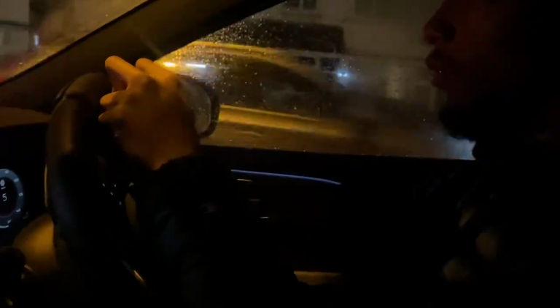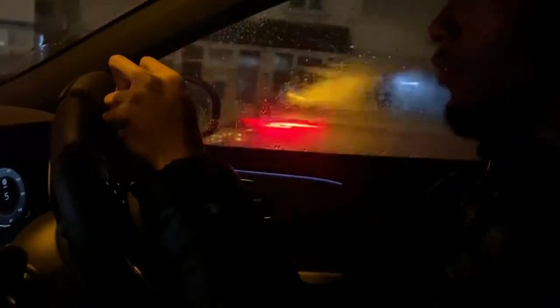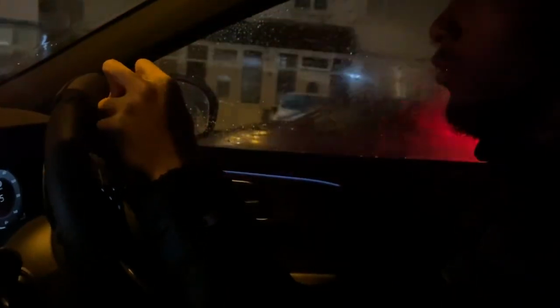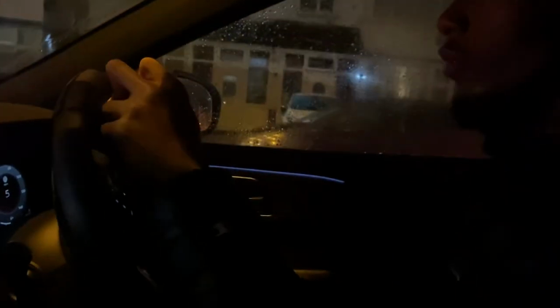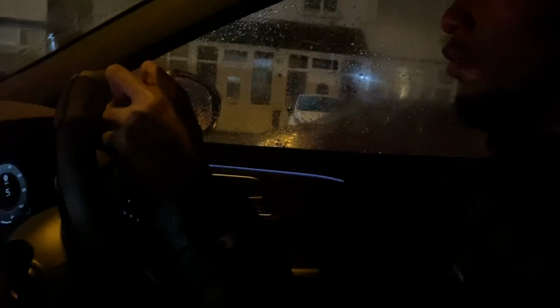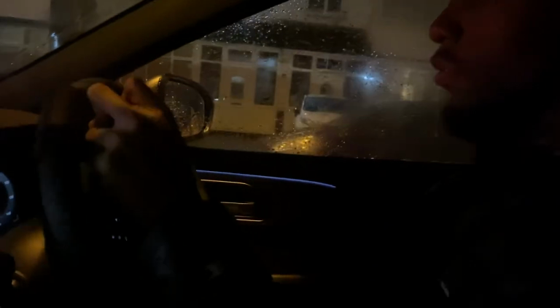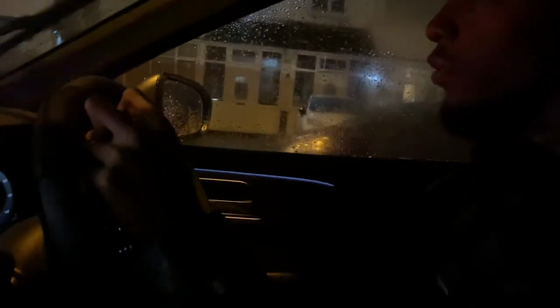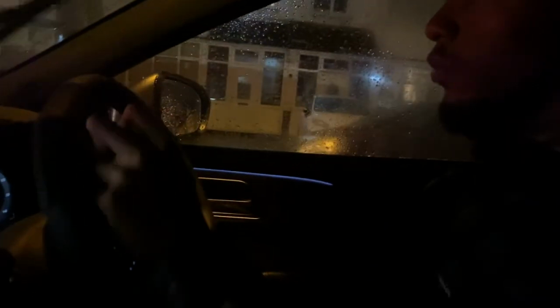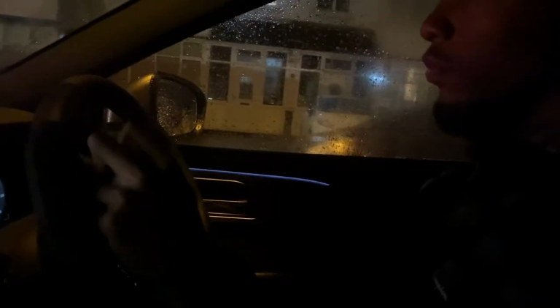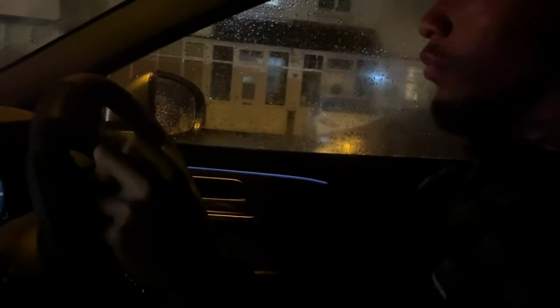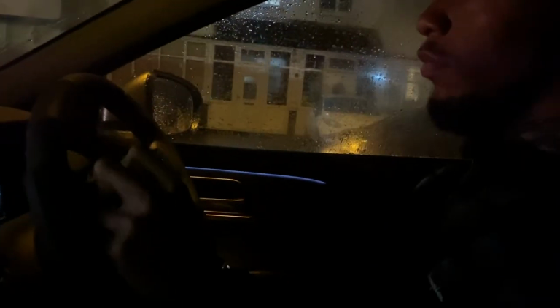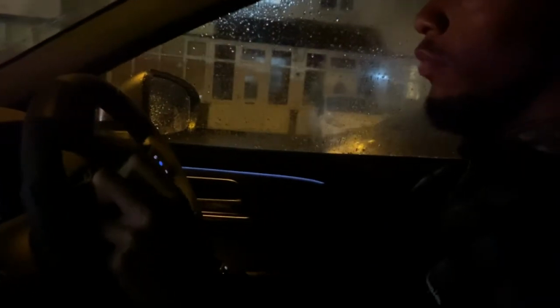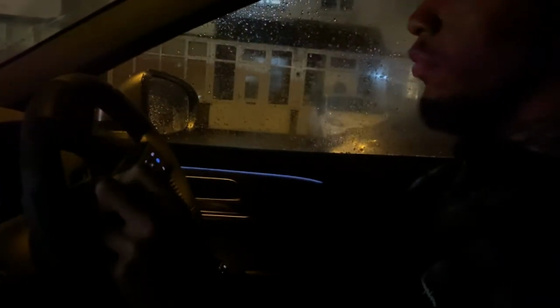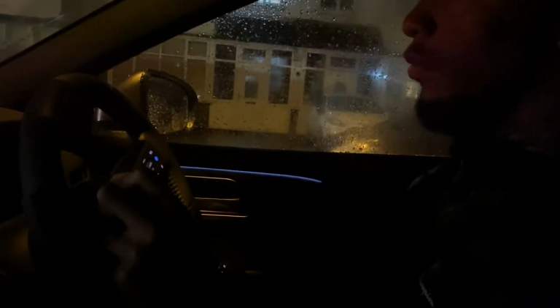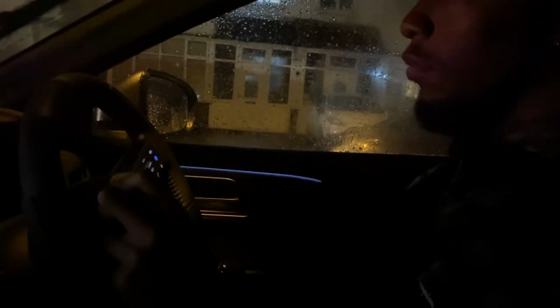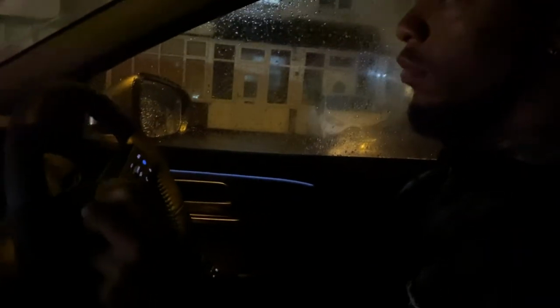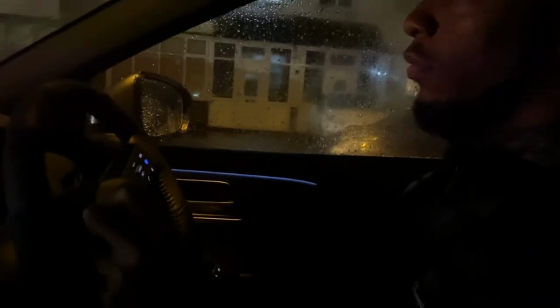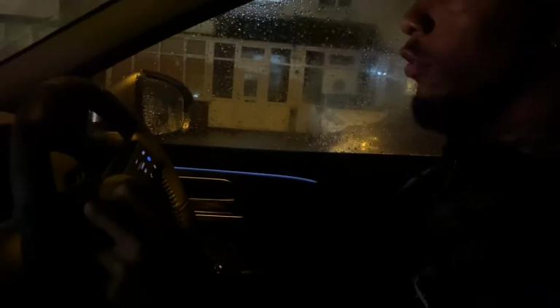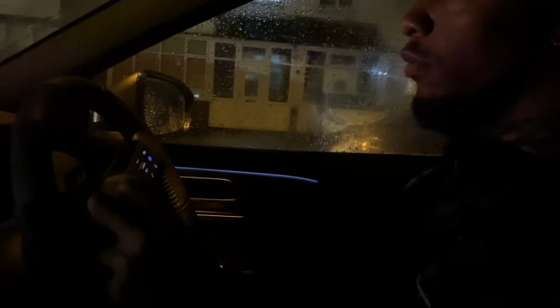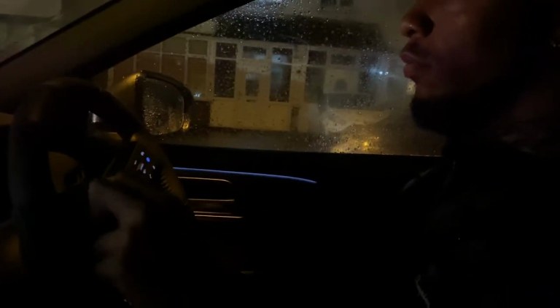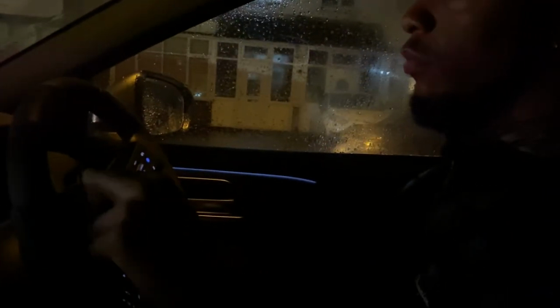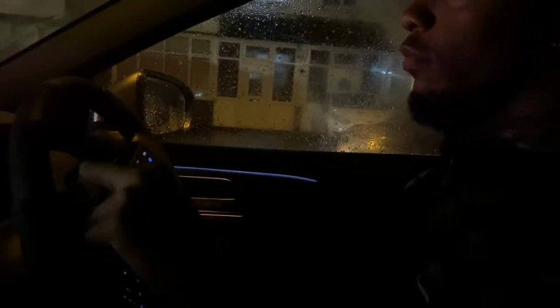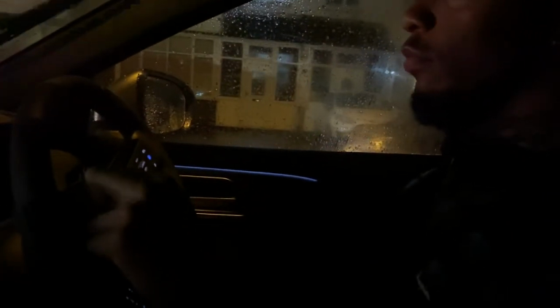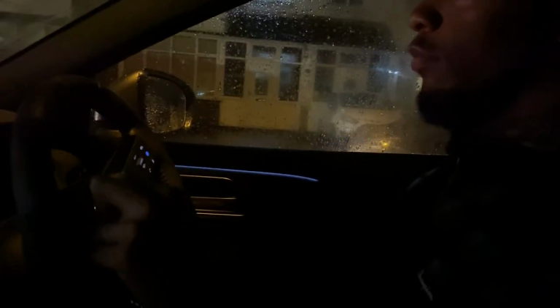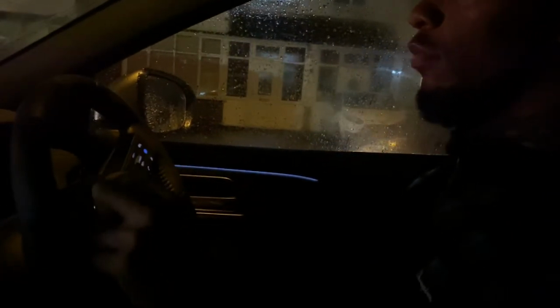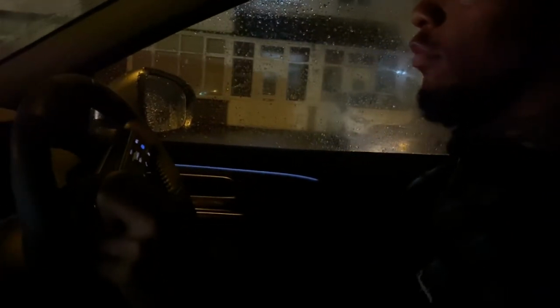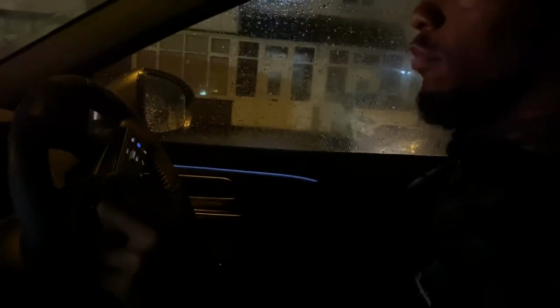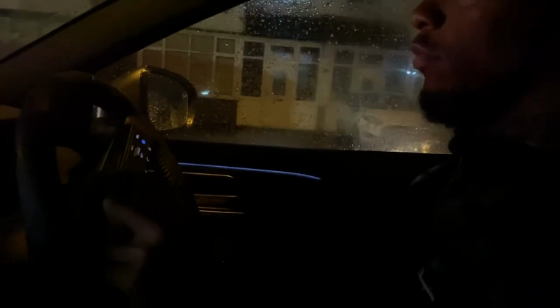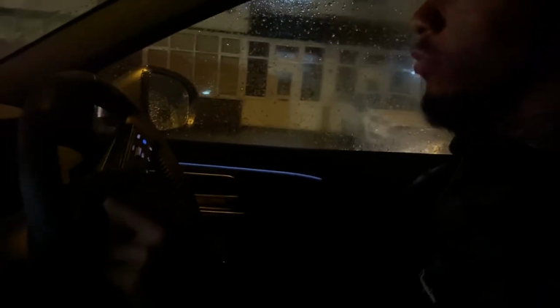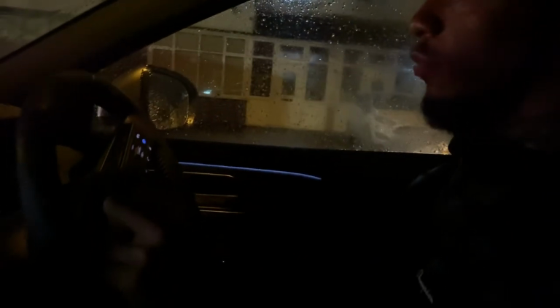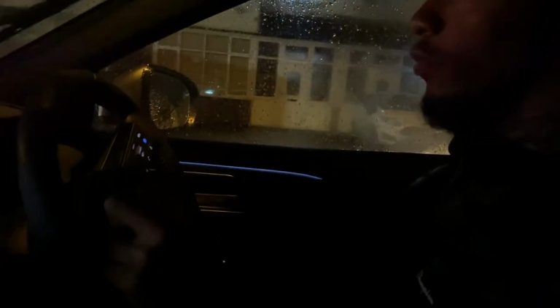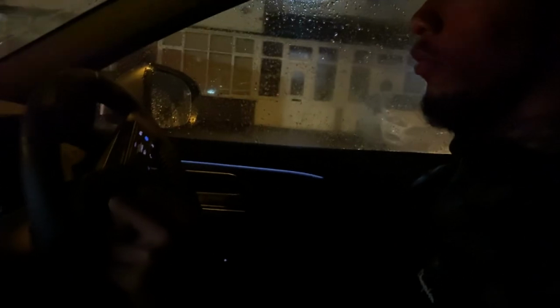We're on our way to Pizza Express — a pizza place.